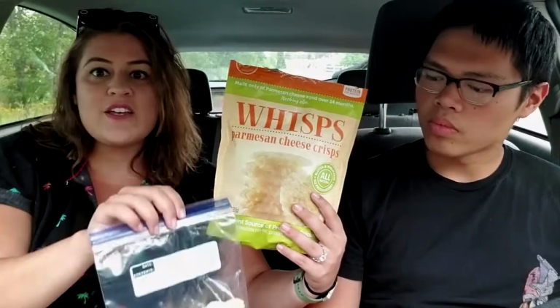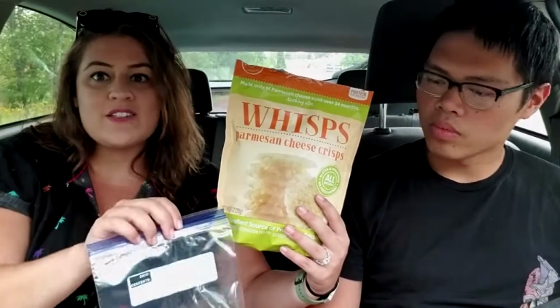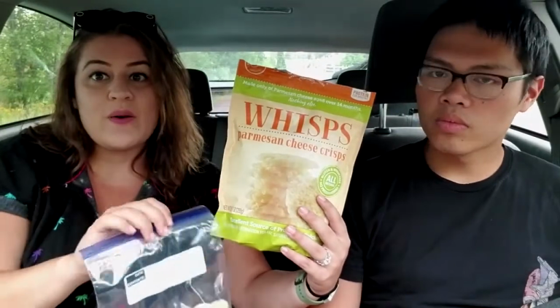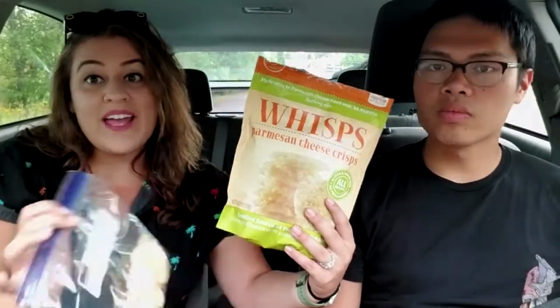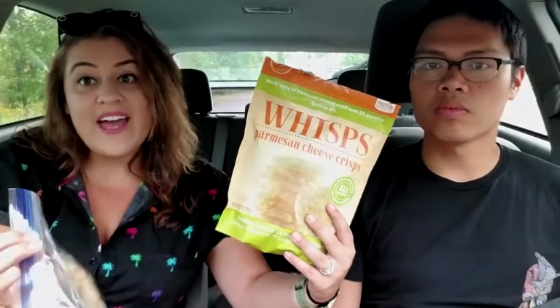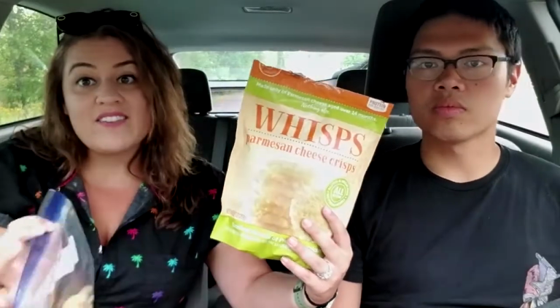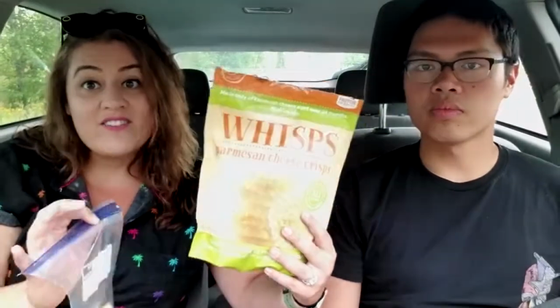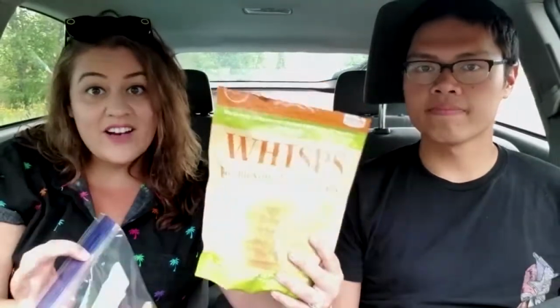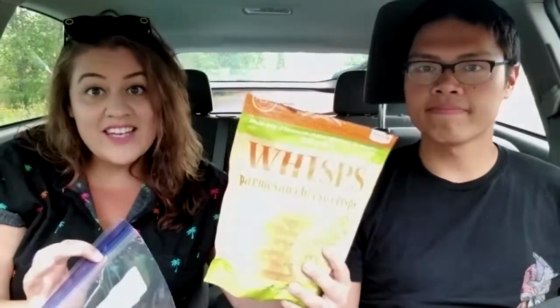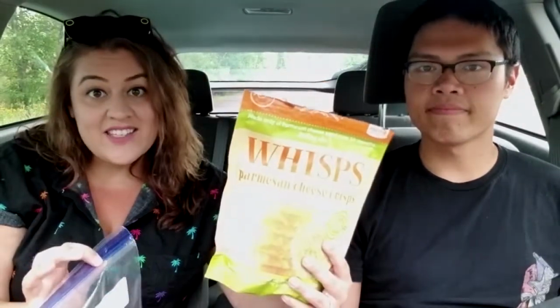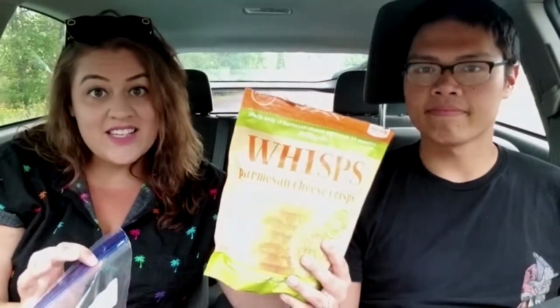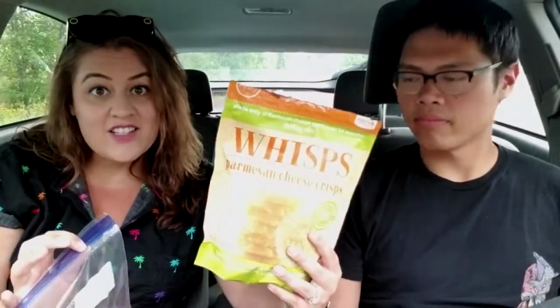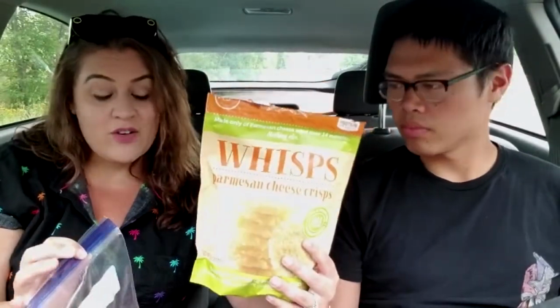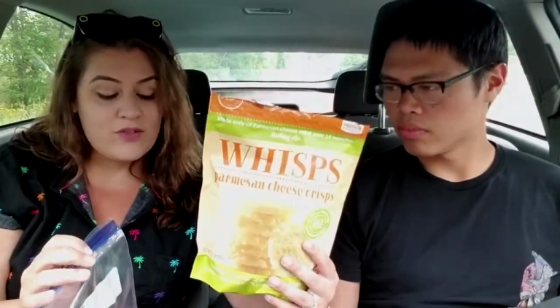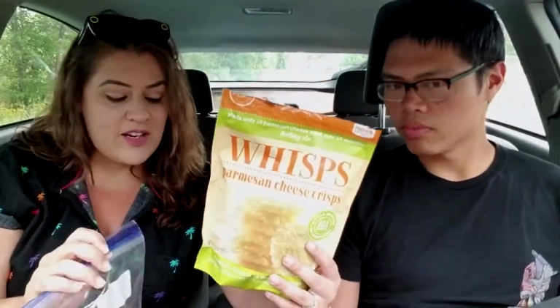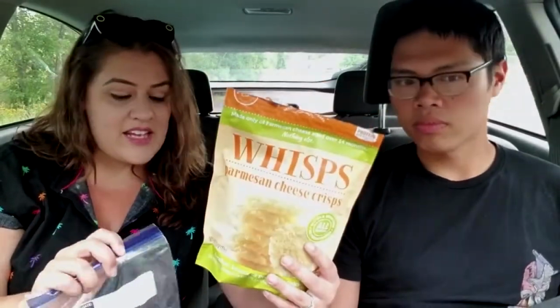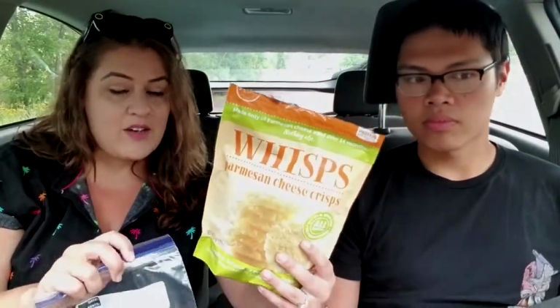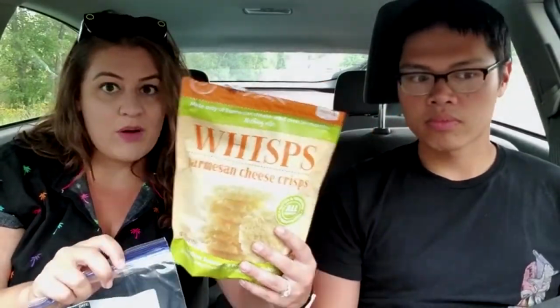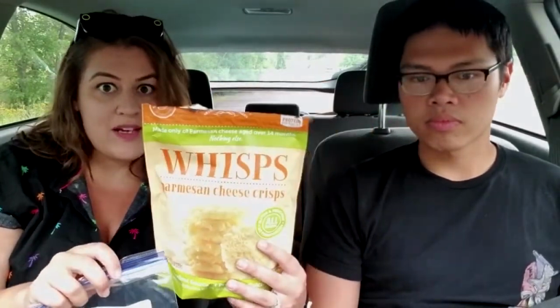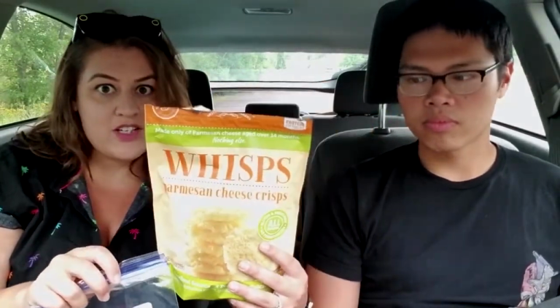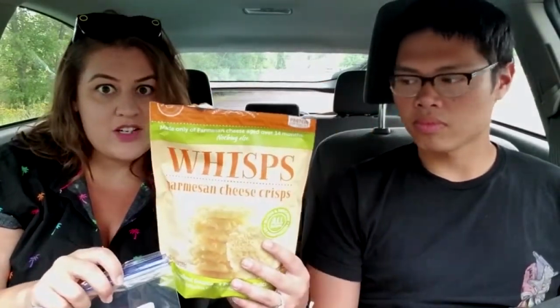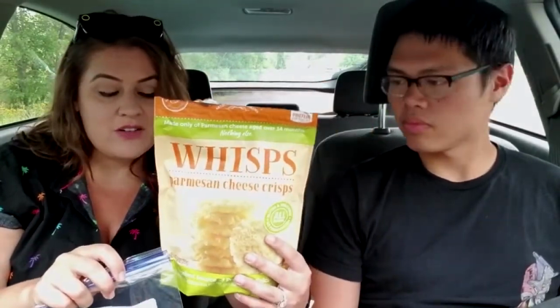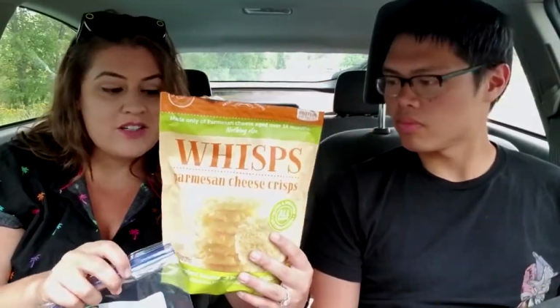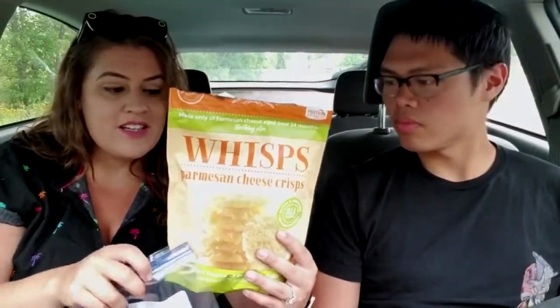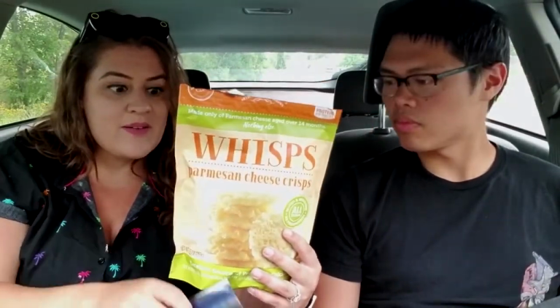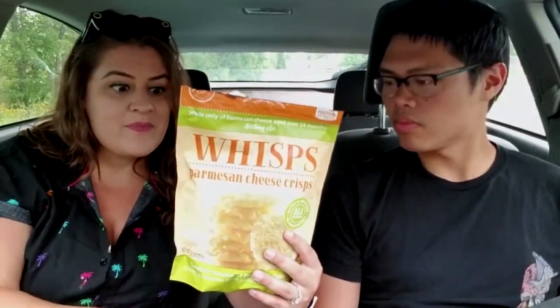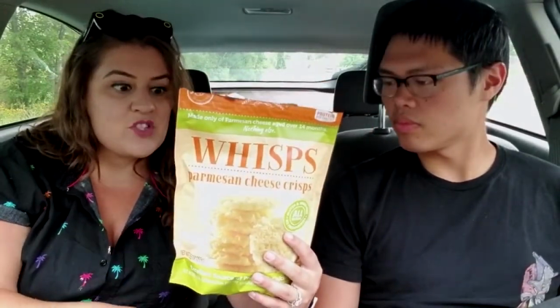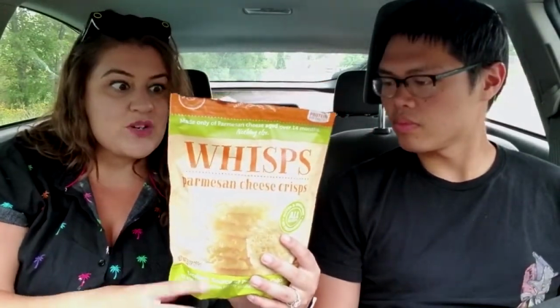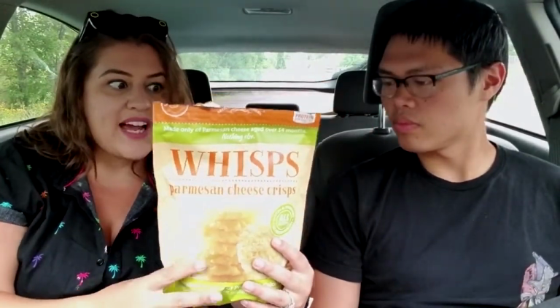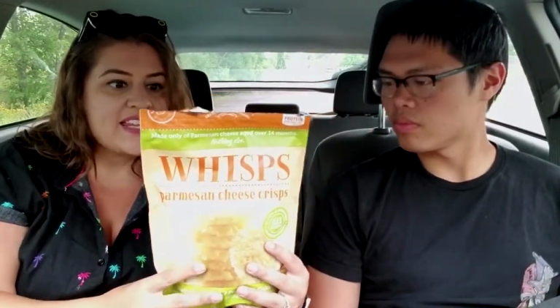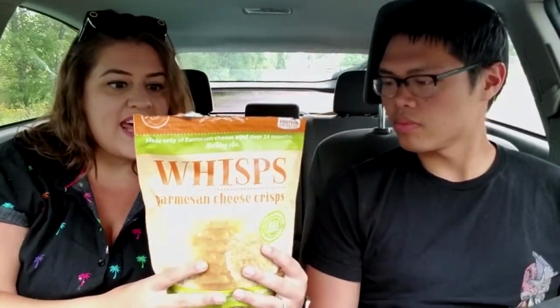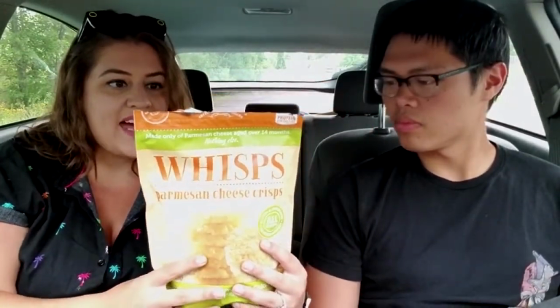So again, very easy to overeat — you want to make sure you track that.